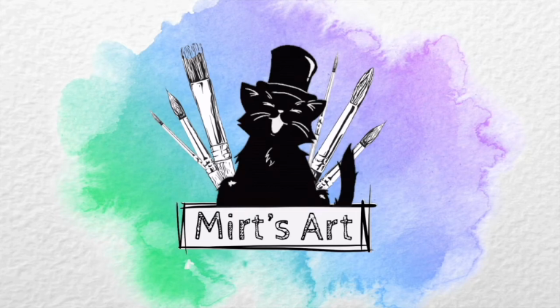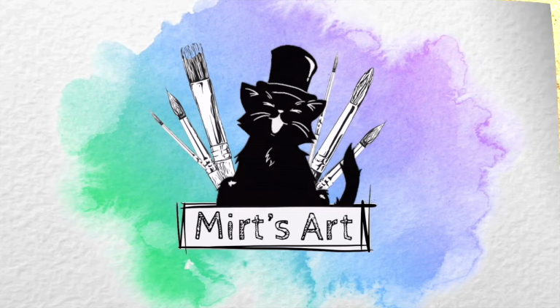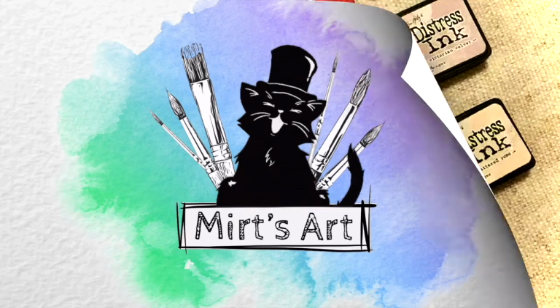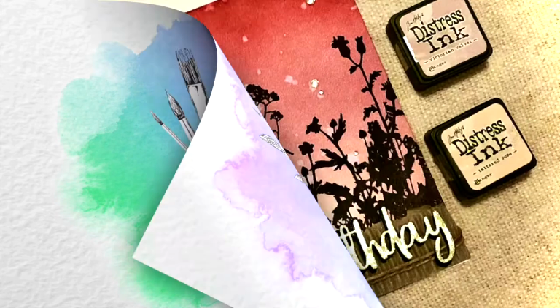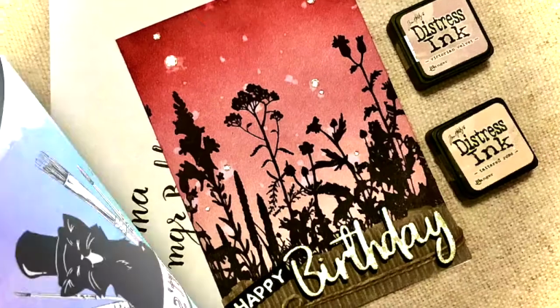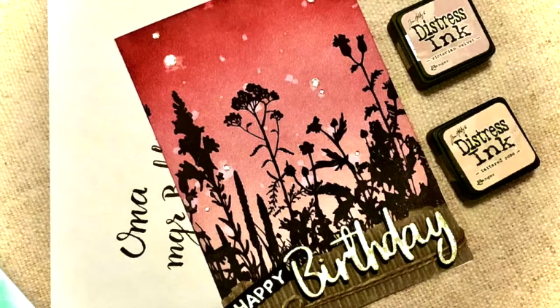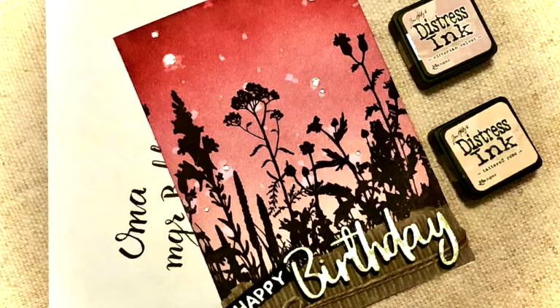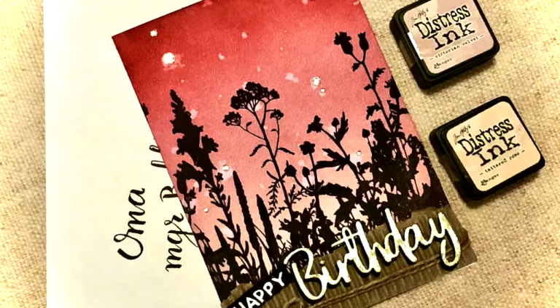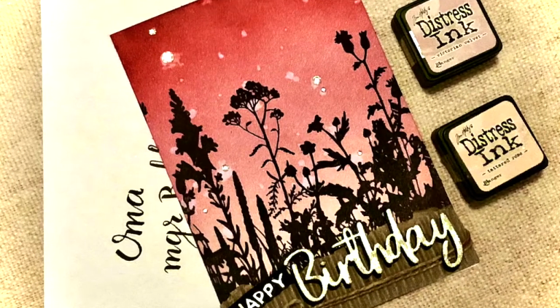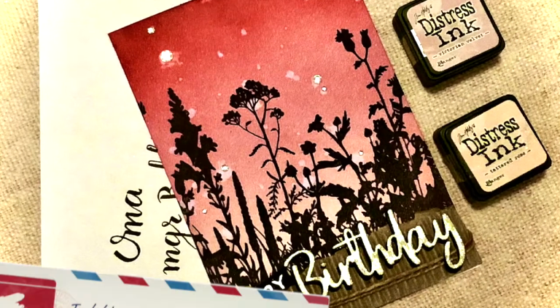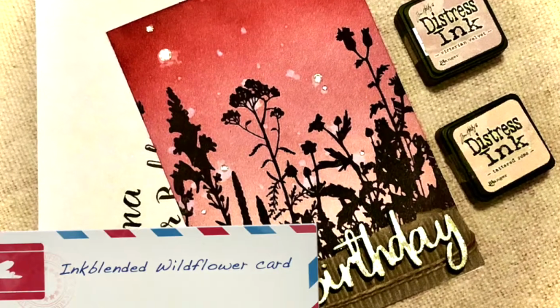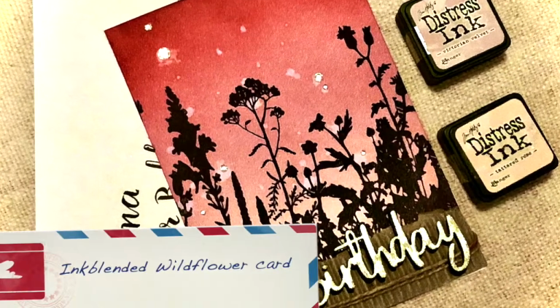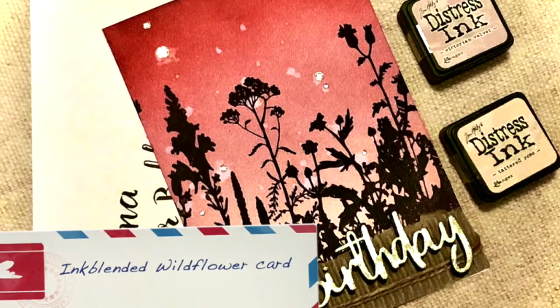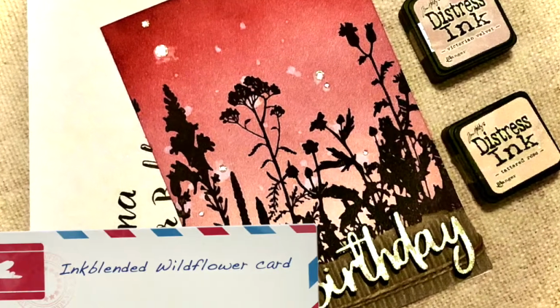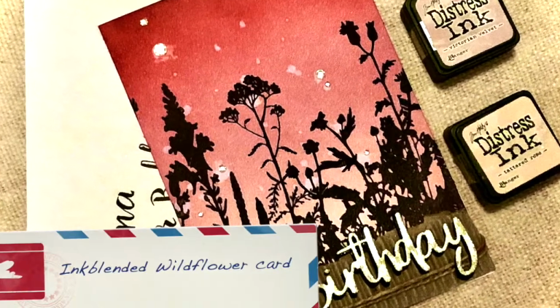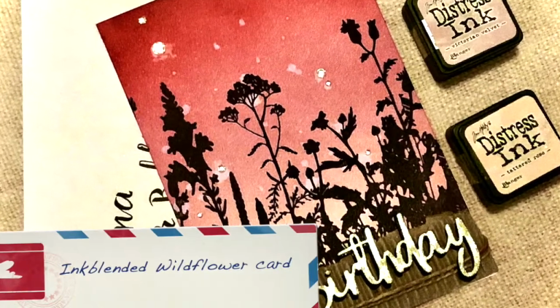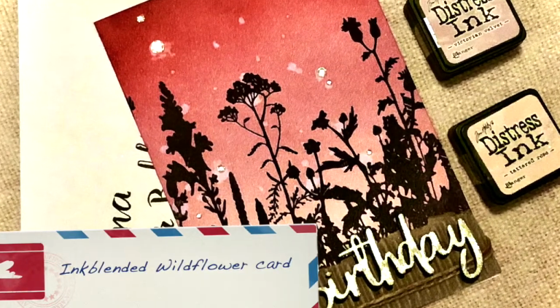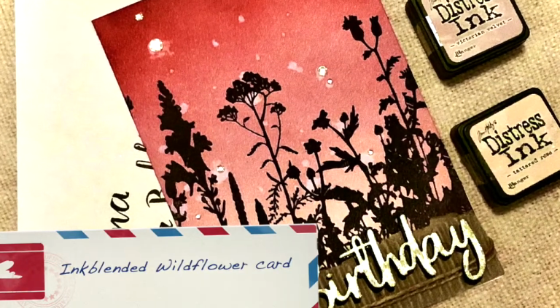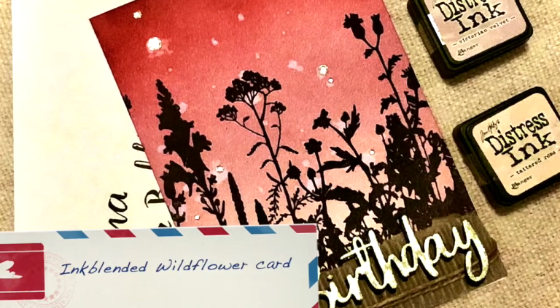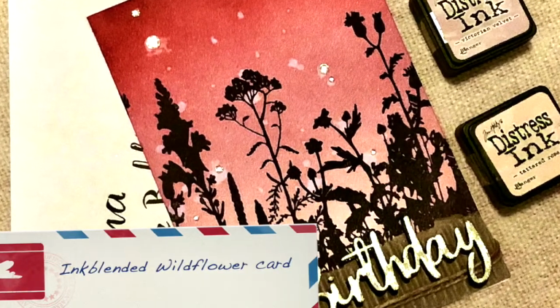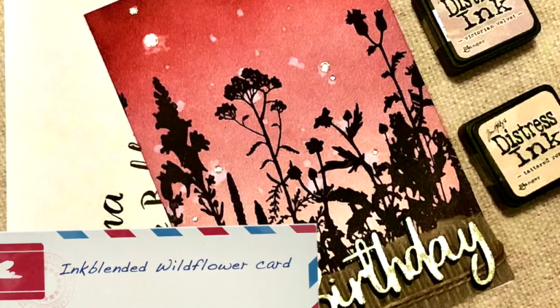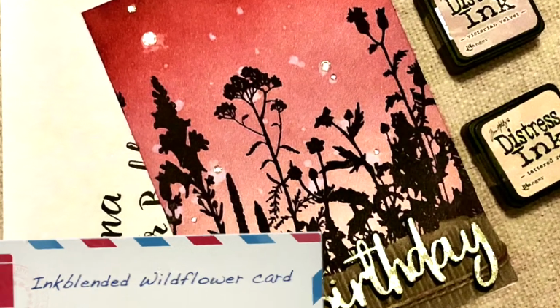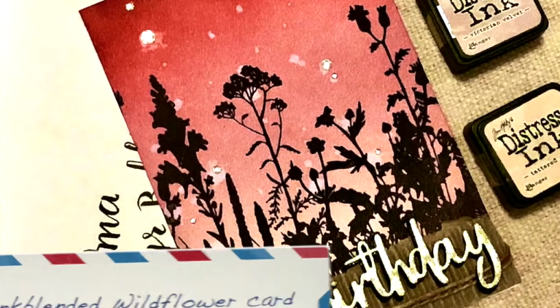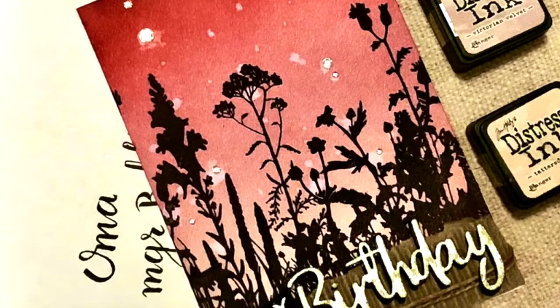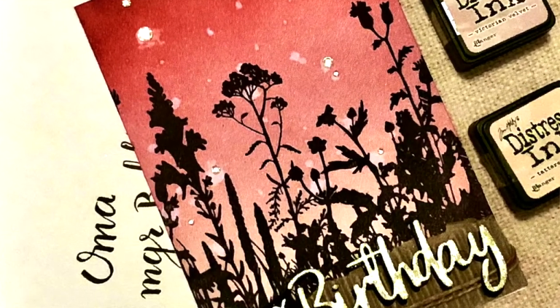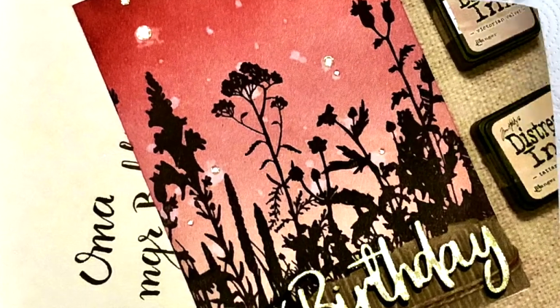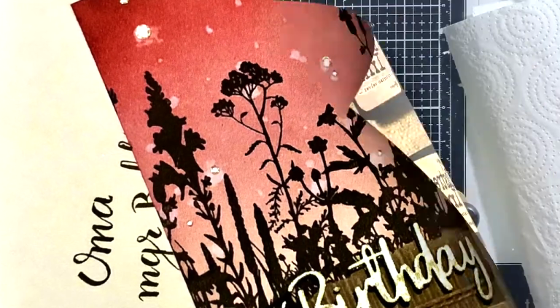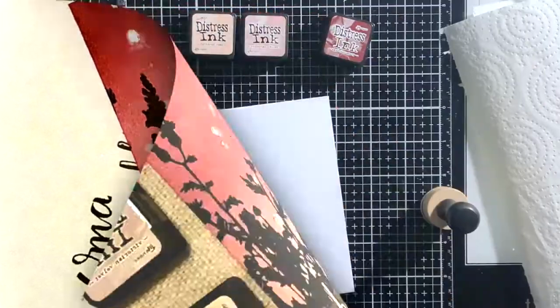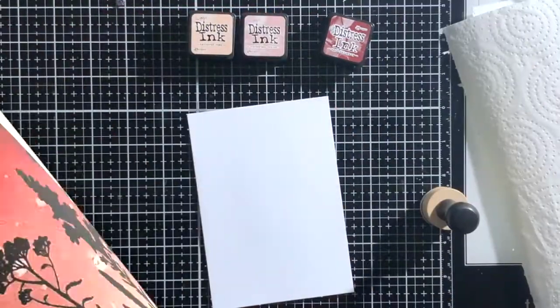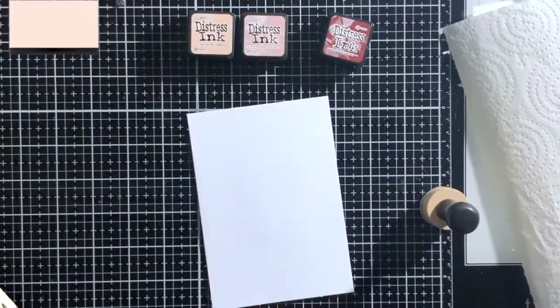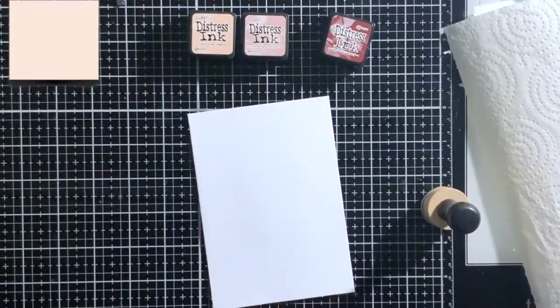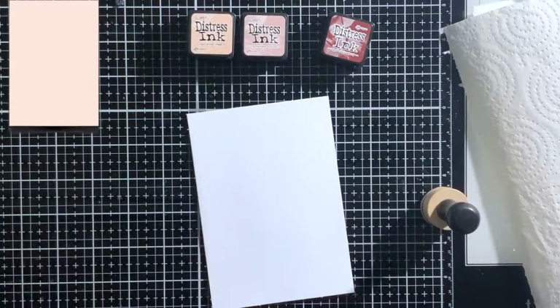Hi, my name is Myrthe and today I'm going to make this wildflower birthday card for my grandmother.